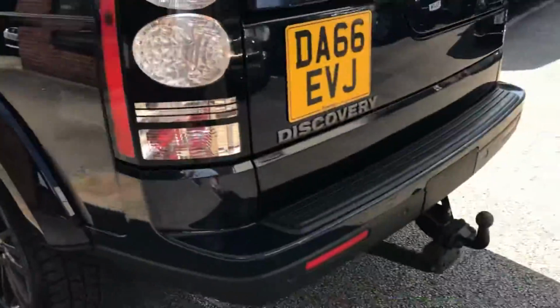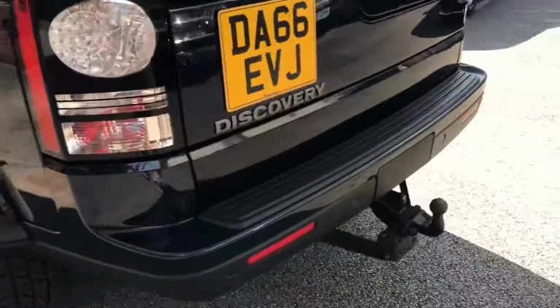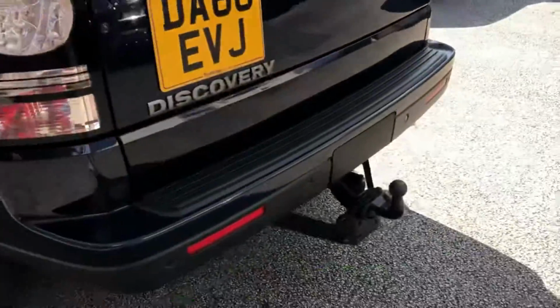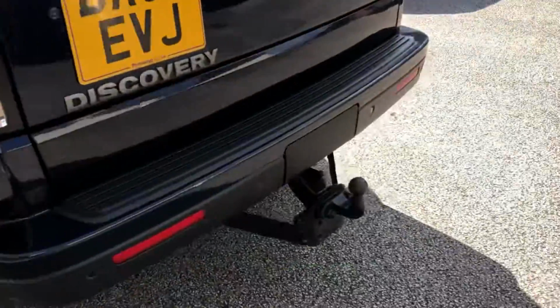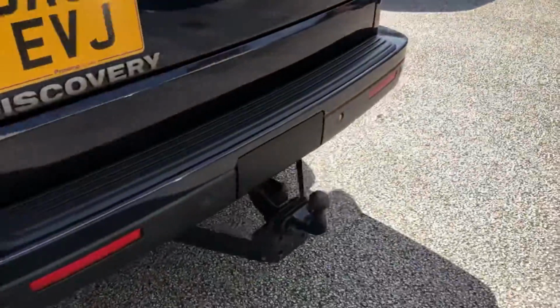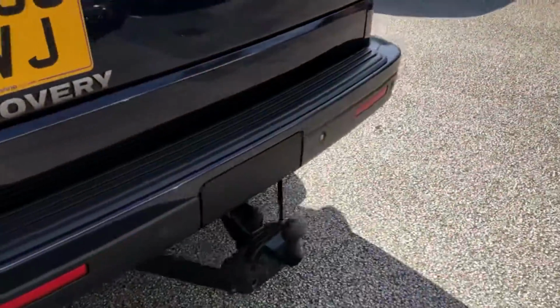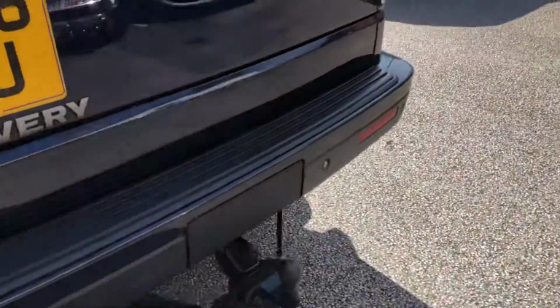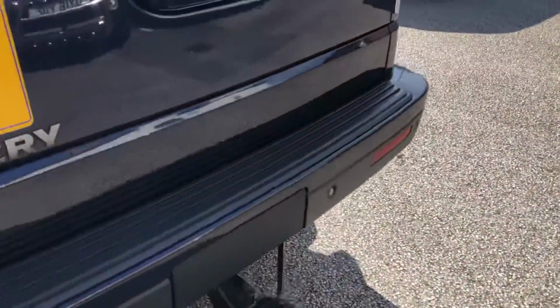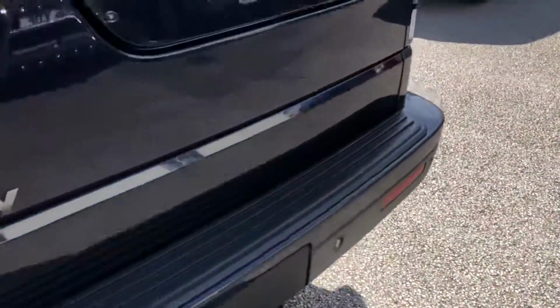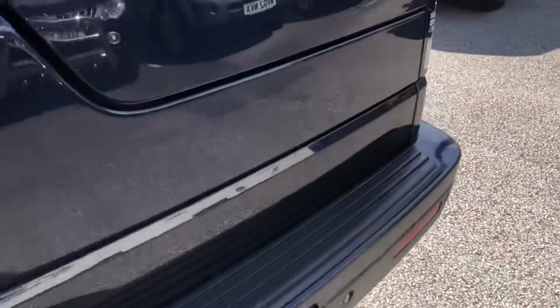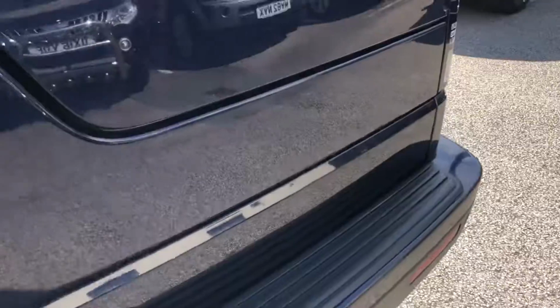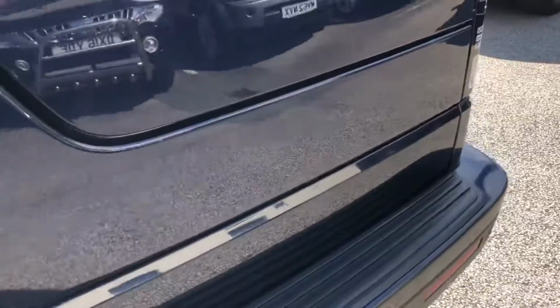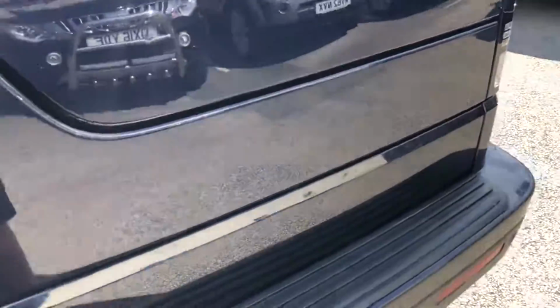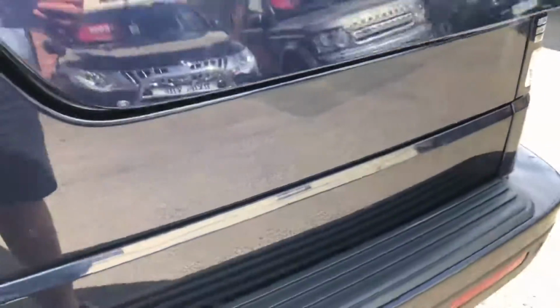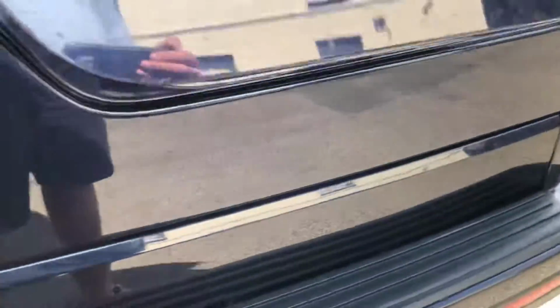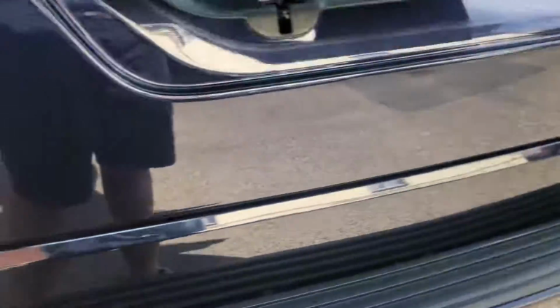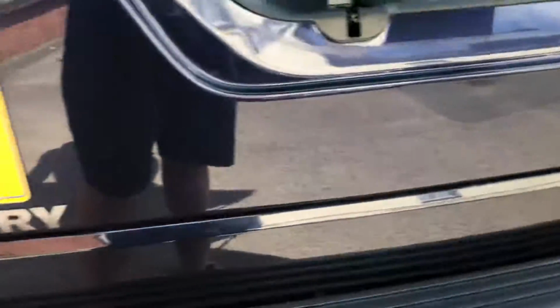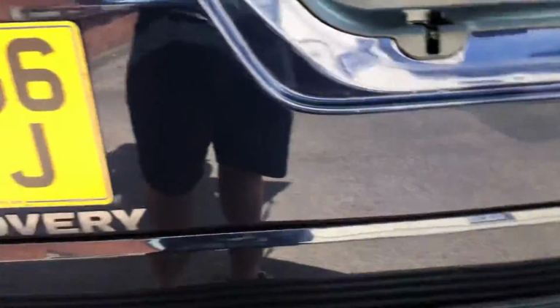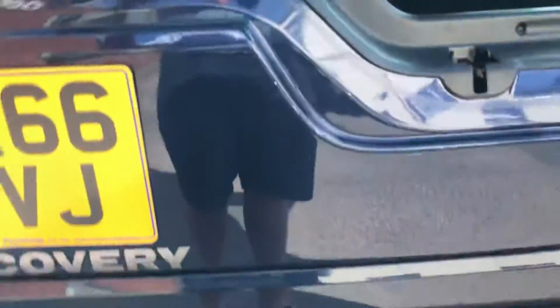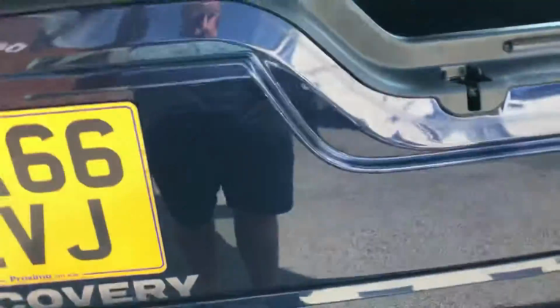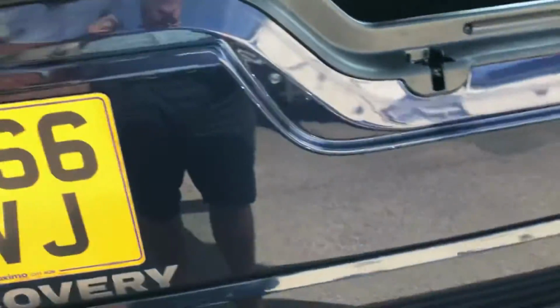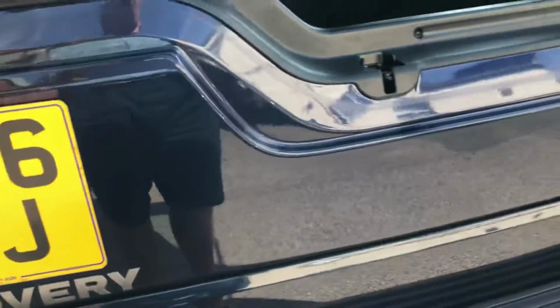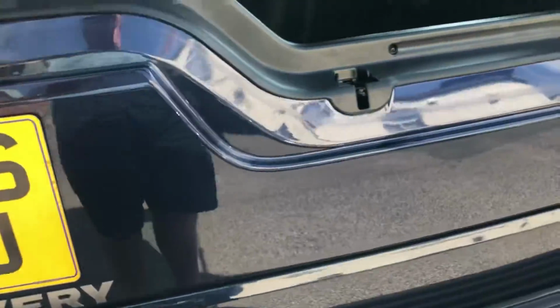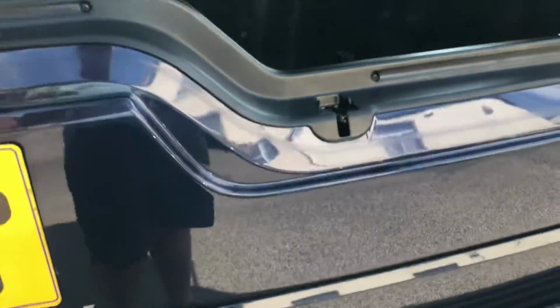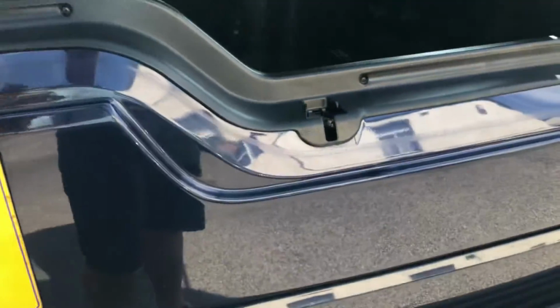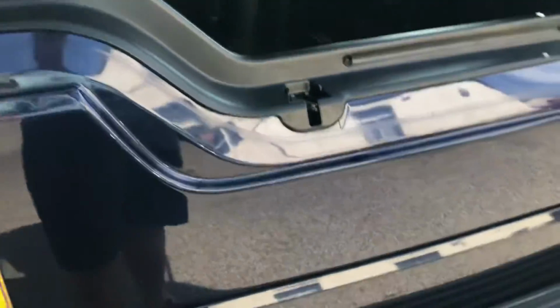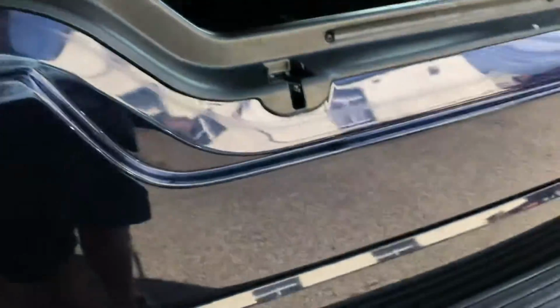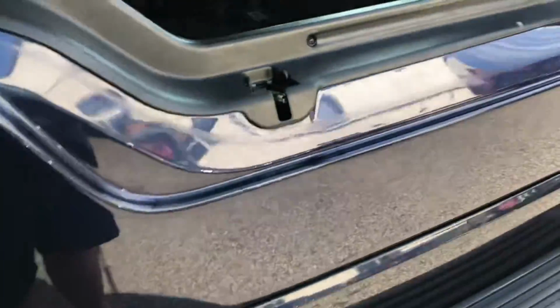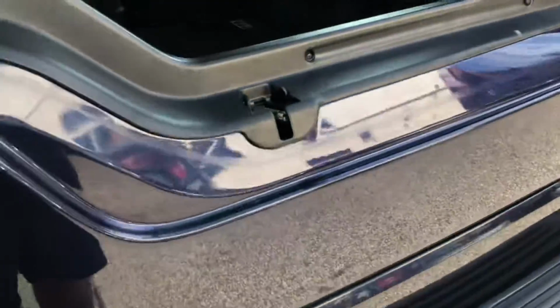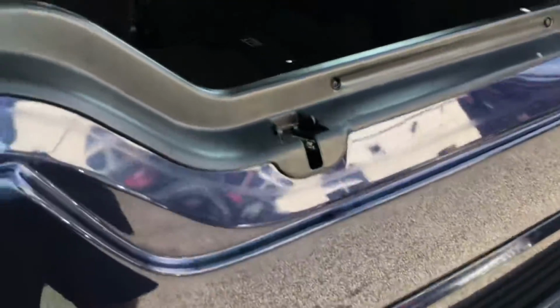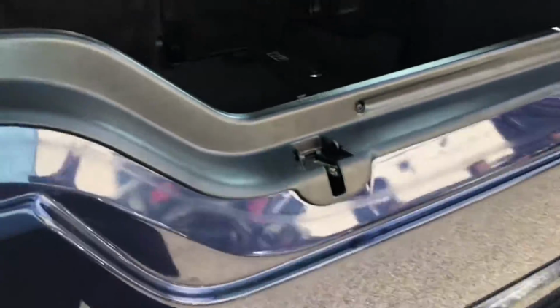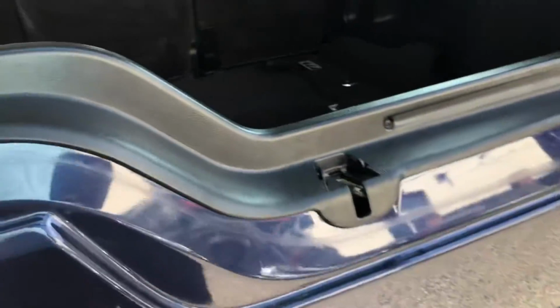This car is also fitted with a tow bar and a split tailgate.